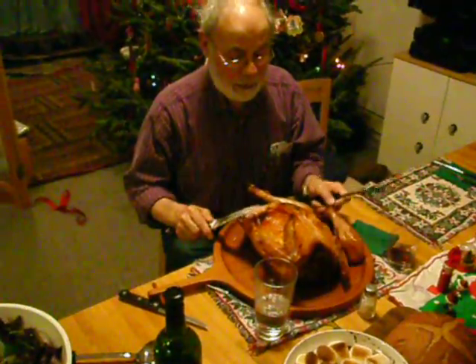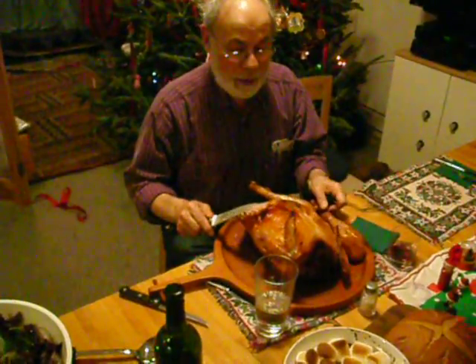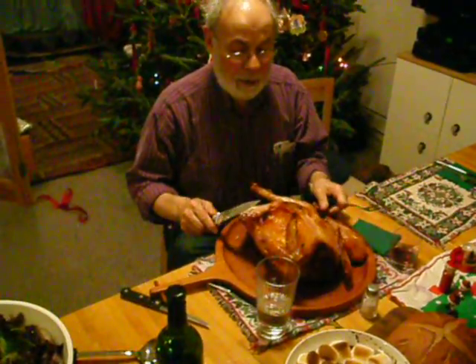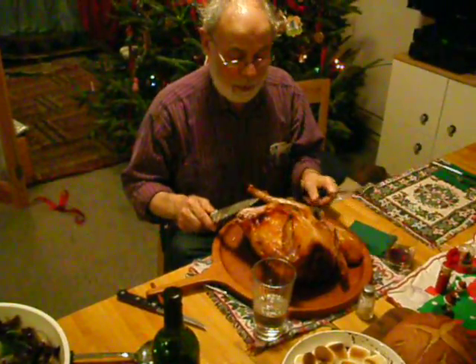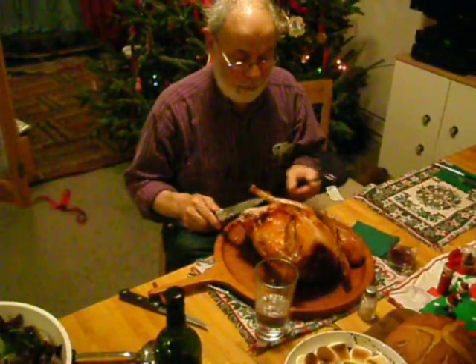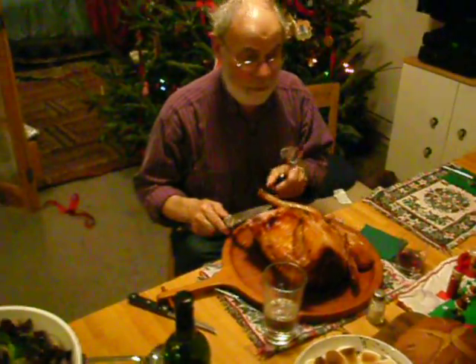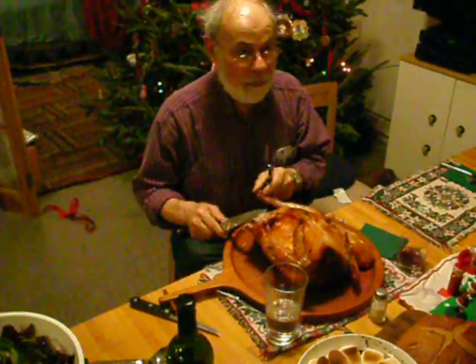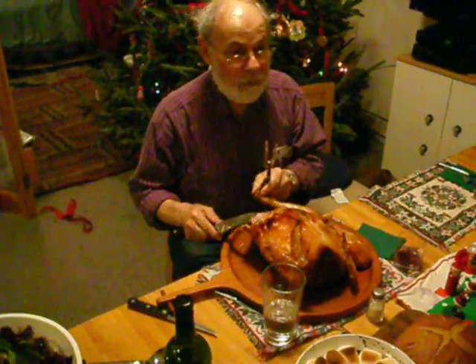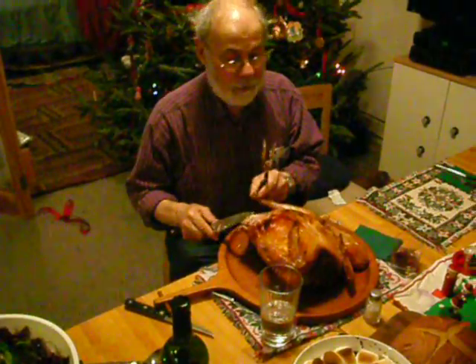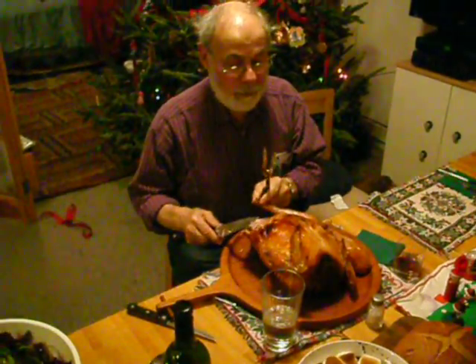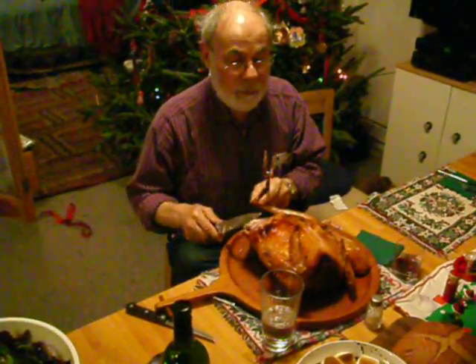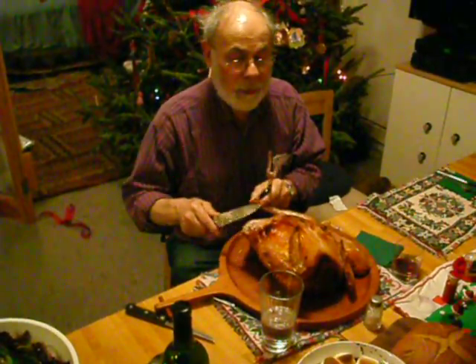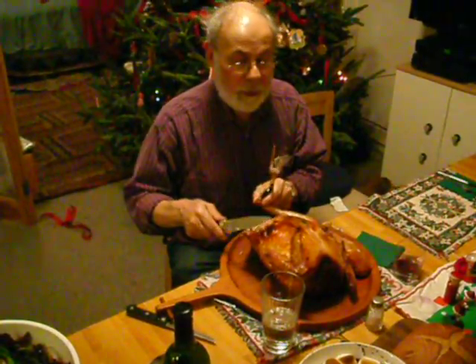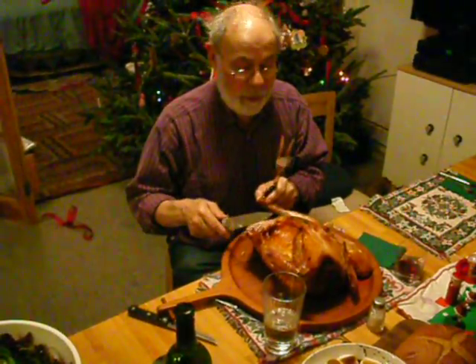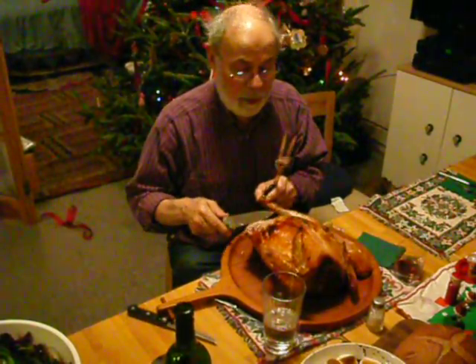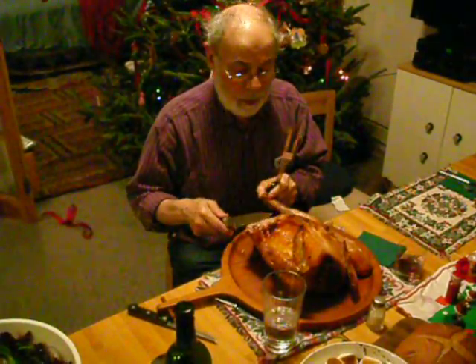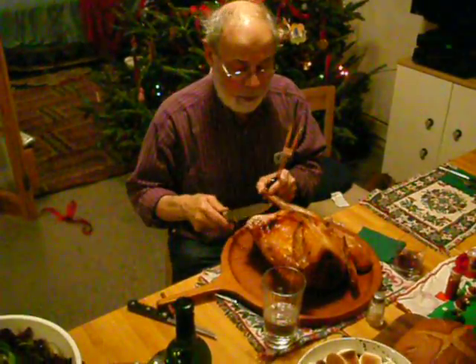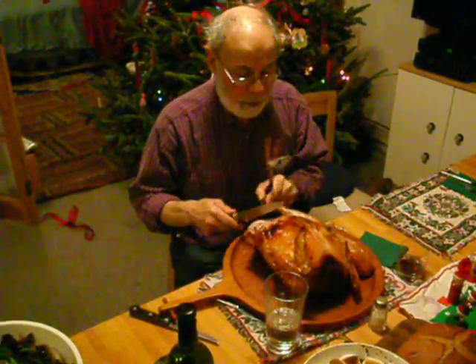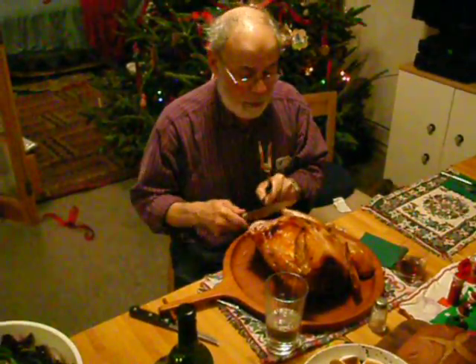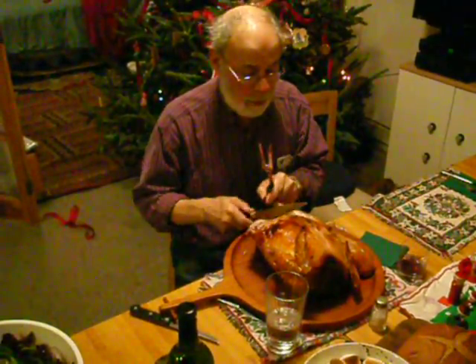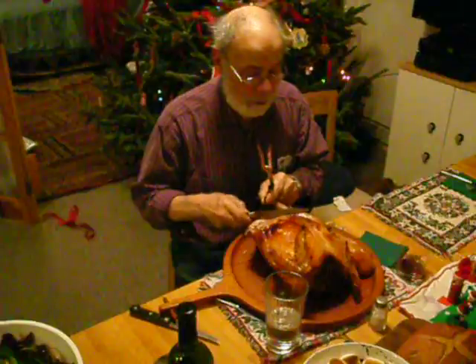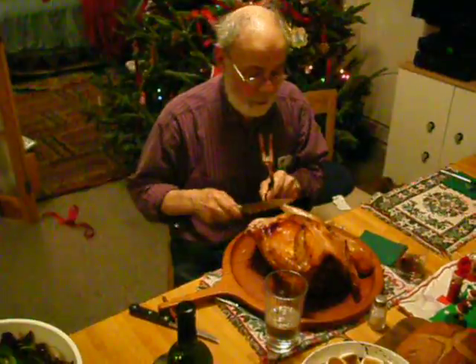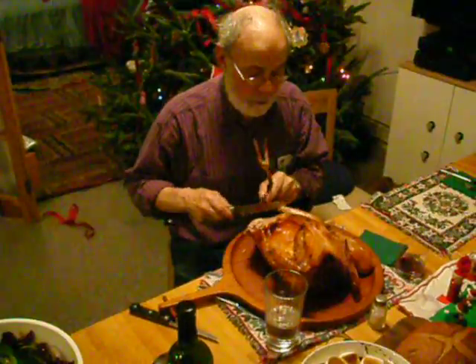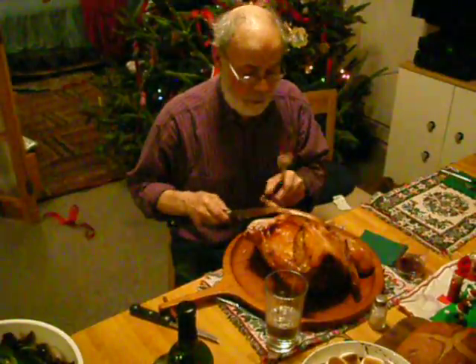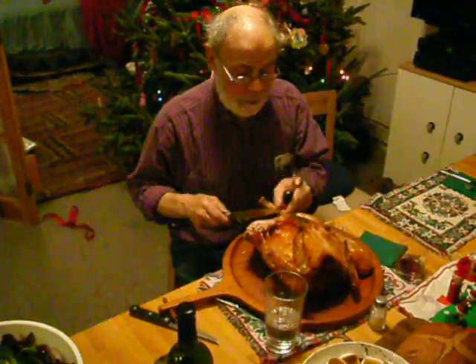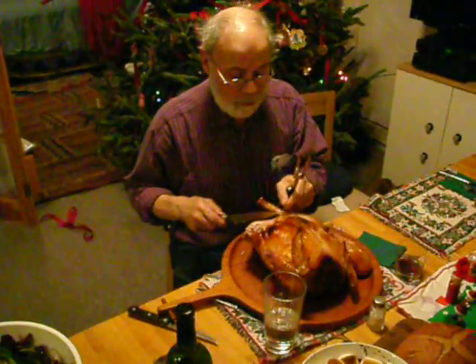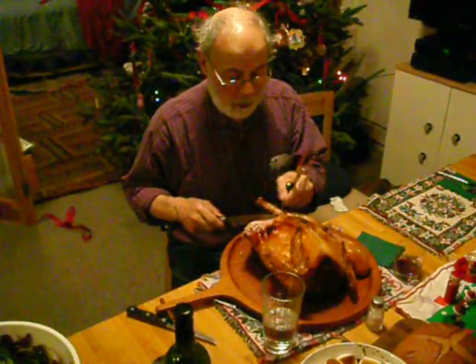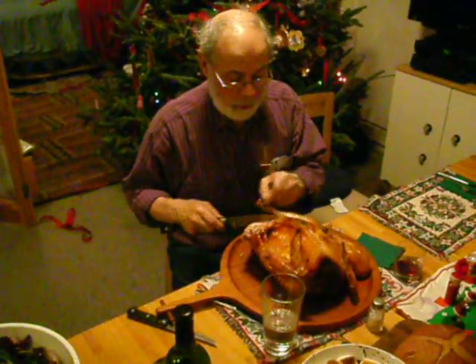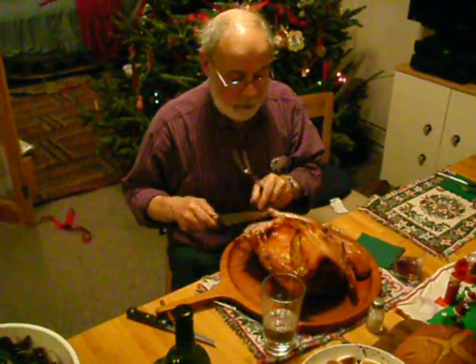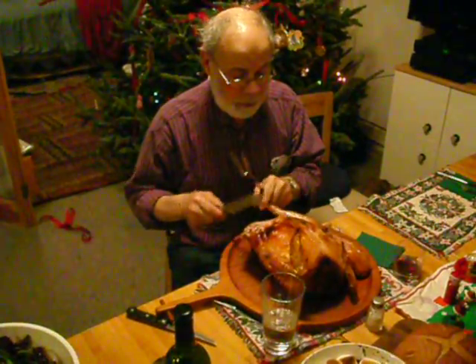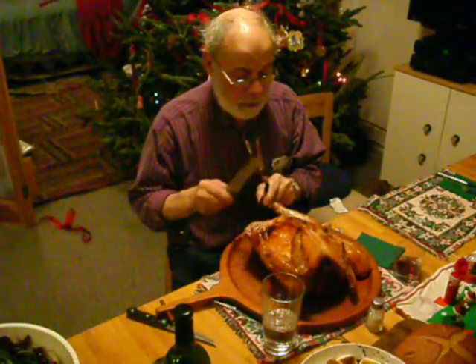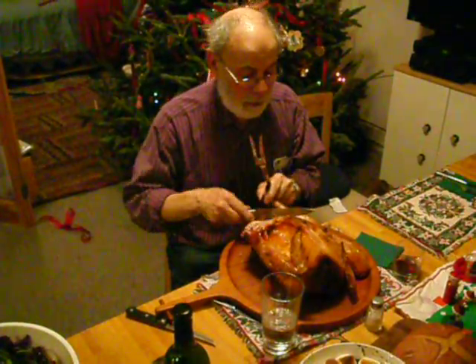Wait, do you think that part must be the chicken? The turkey. Yeah, I don't think so. There's a lot of instructions here.